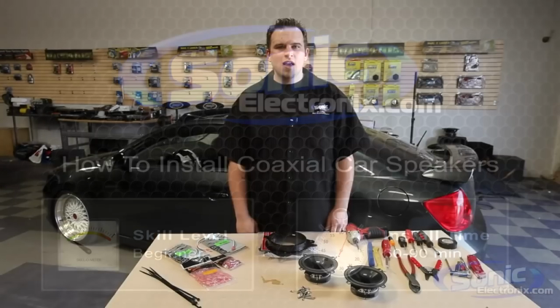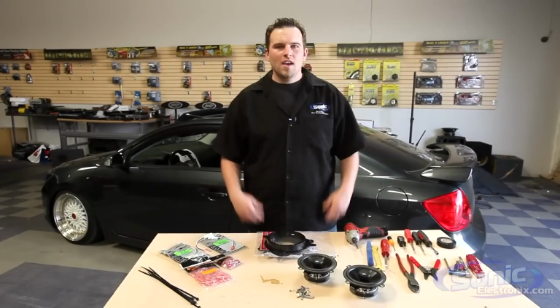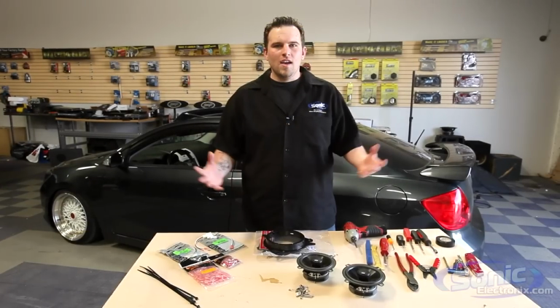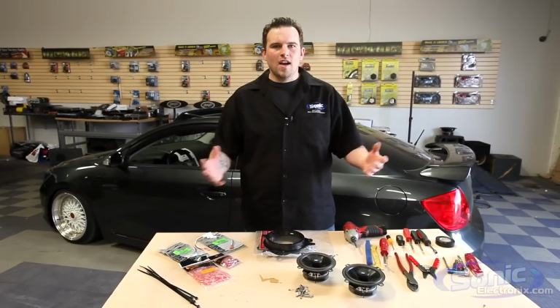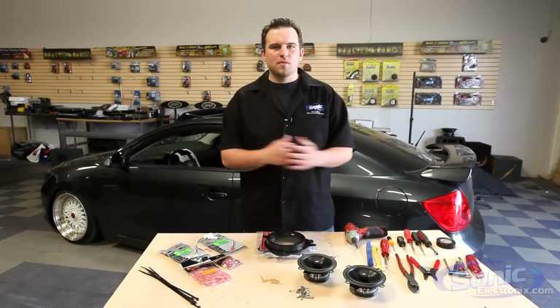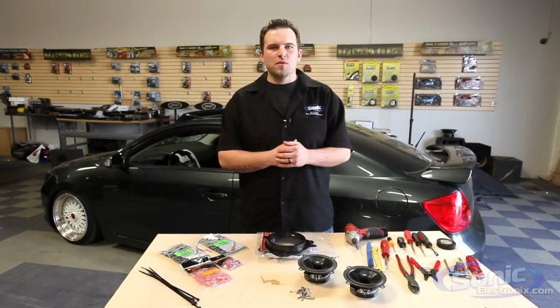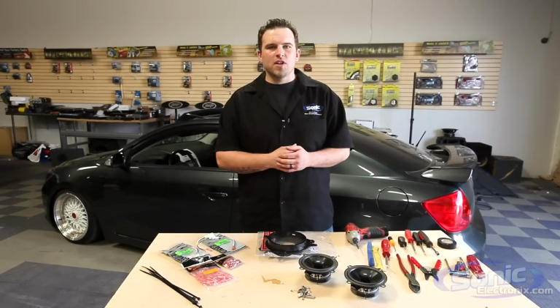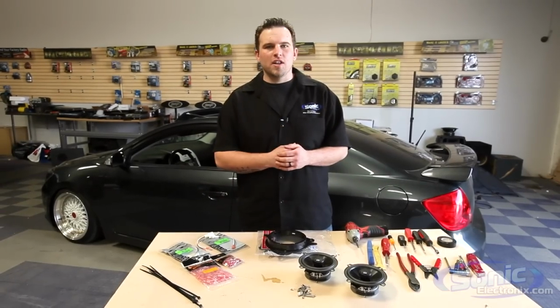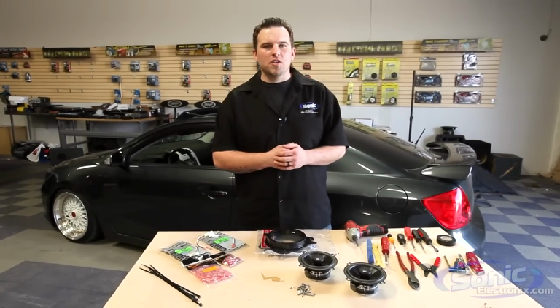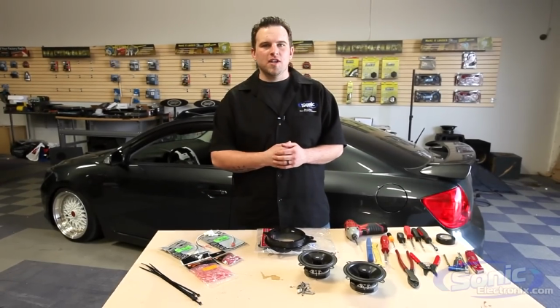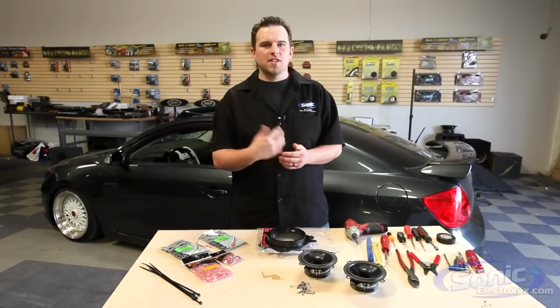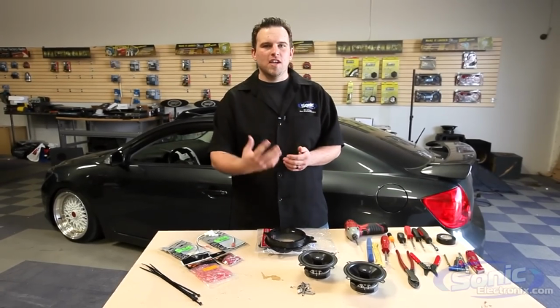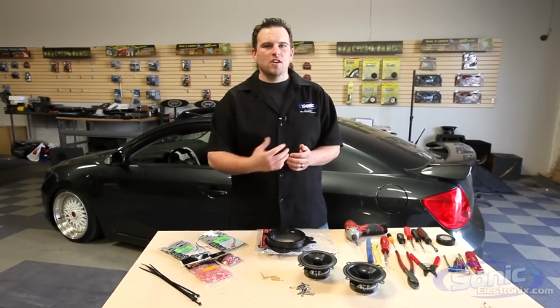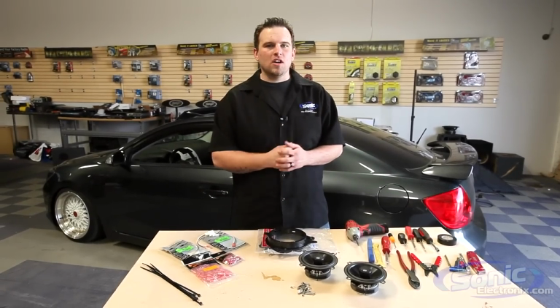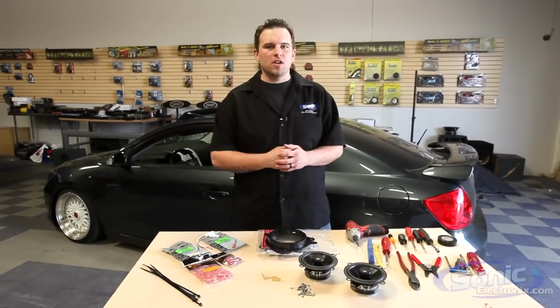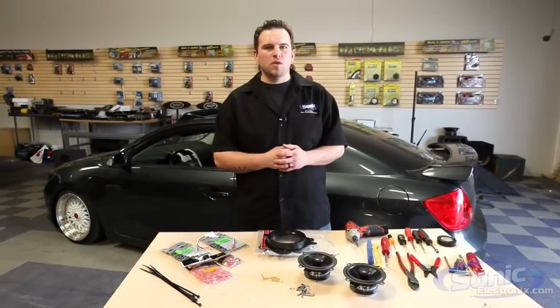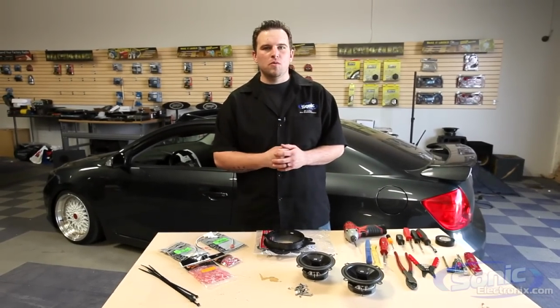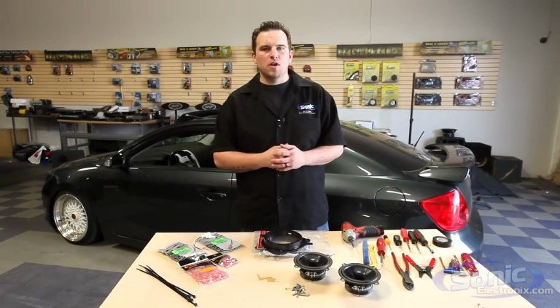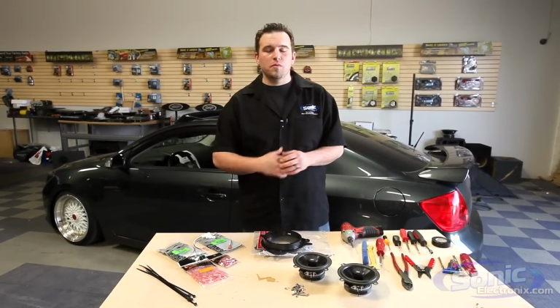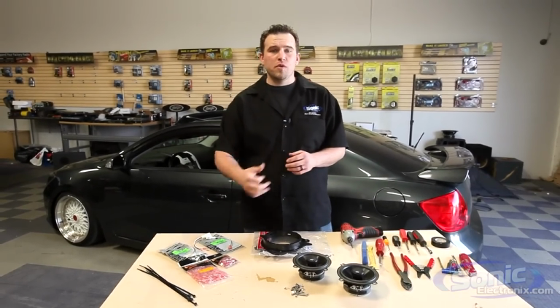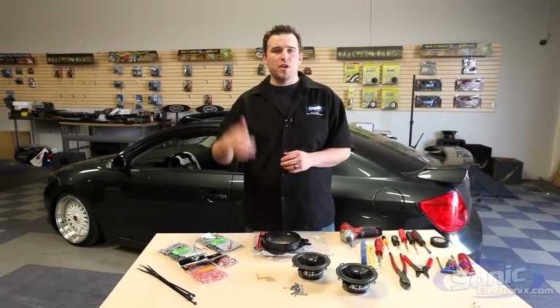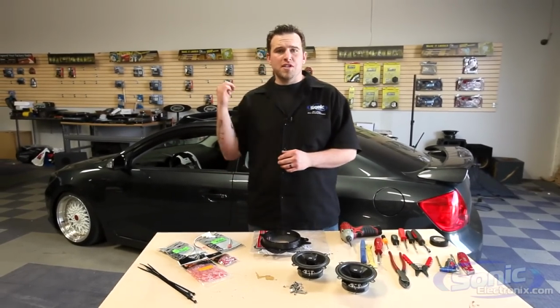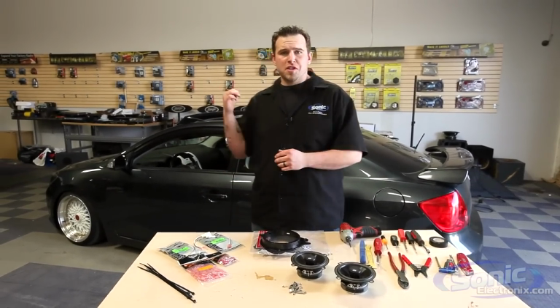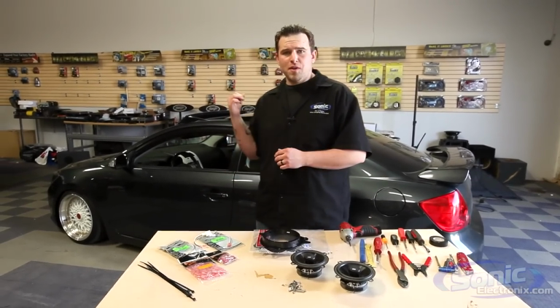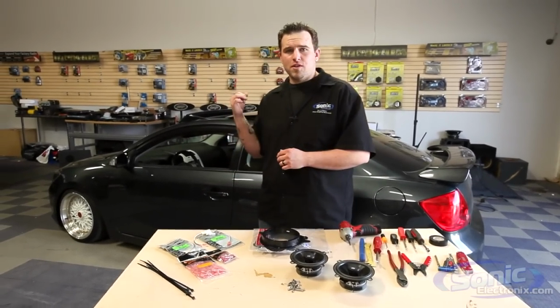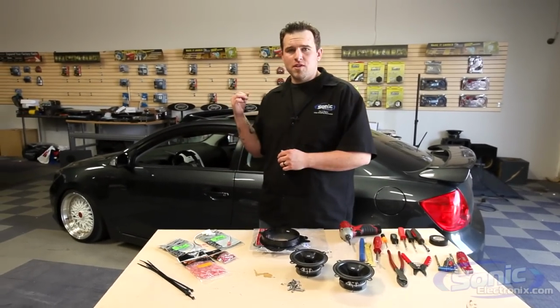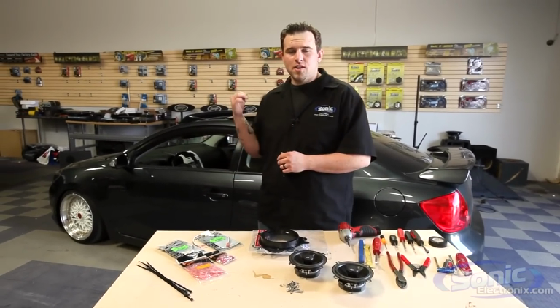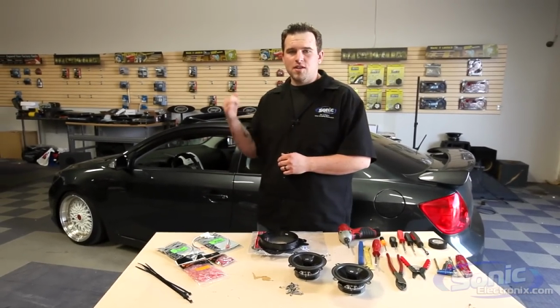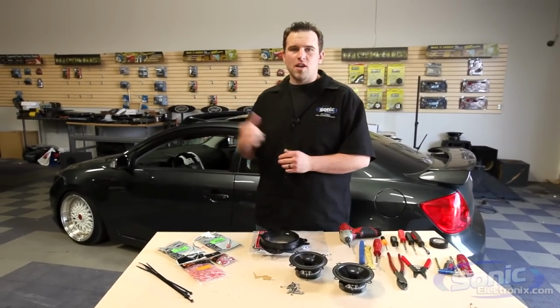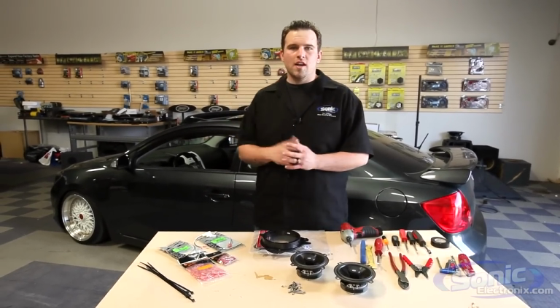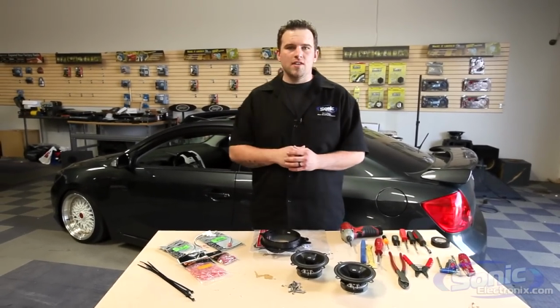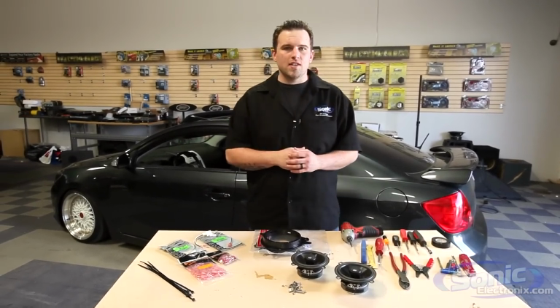Hey guys, this is Bren with Sonic Electronics and today on Car Audio 101 we're going to be replacing the speakers in this Scion TC.